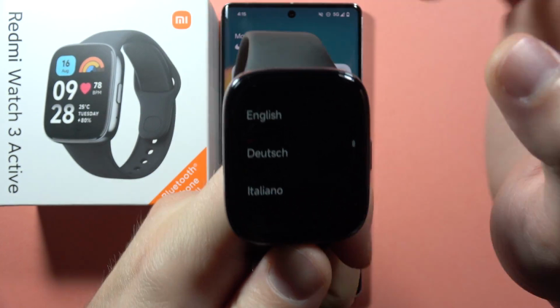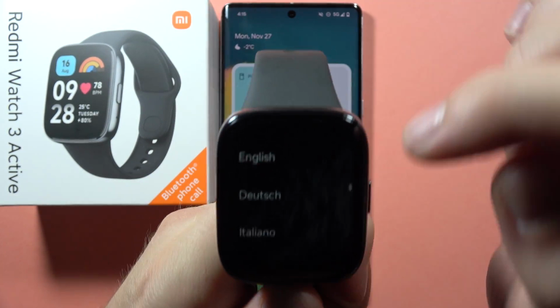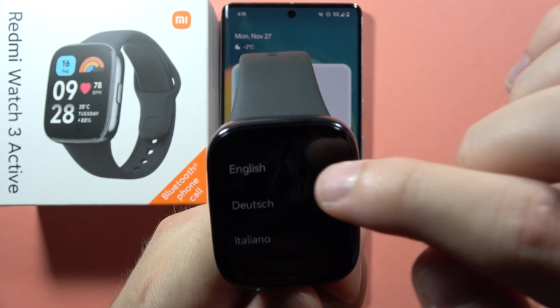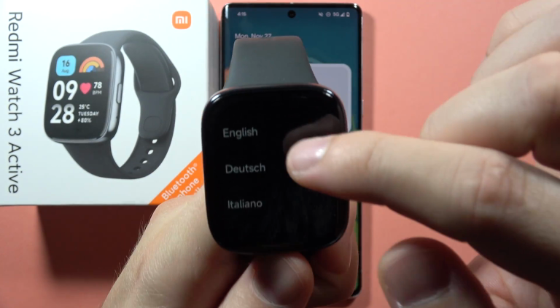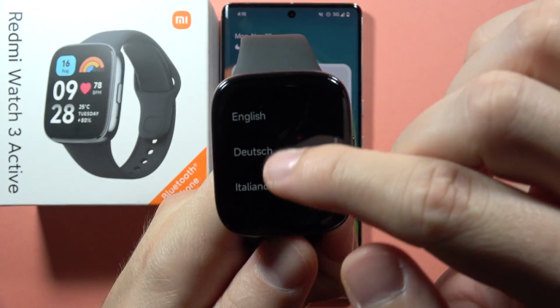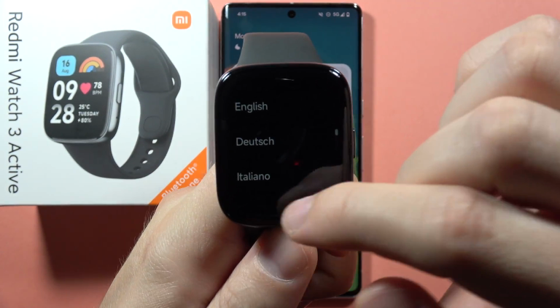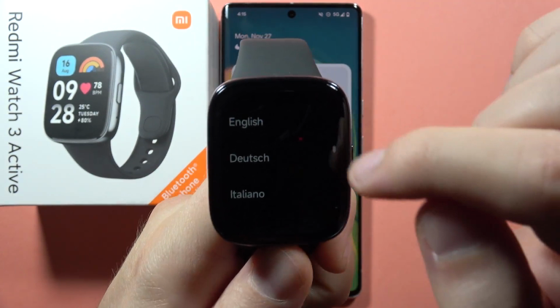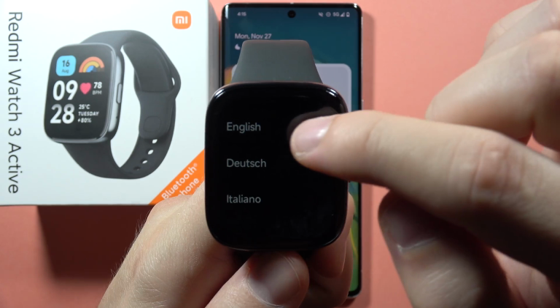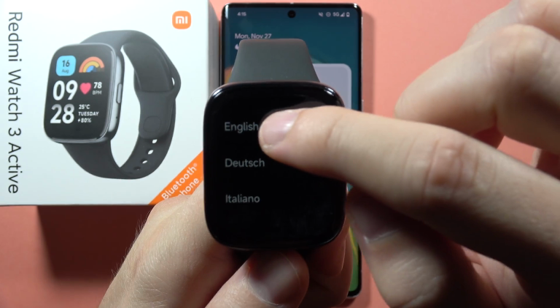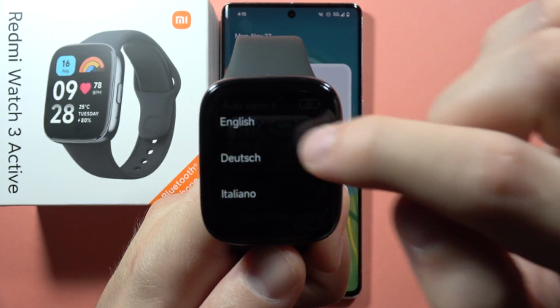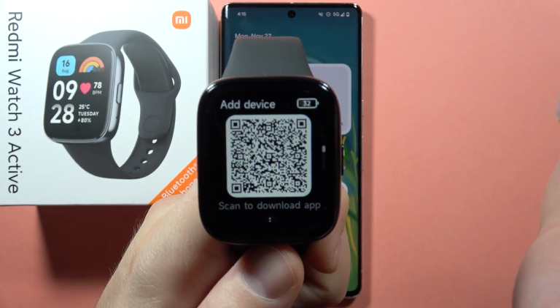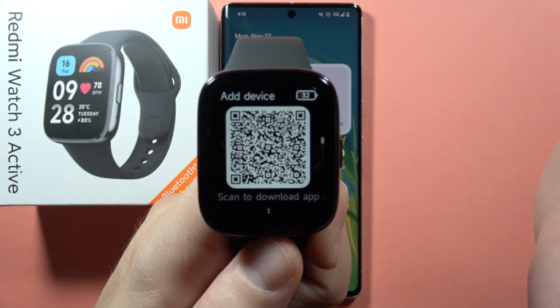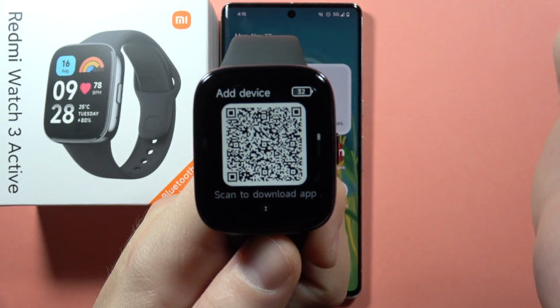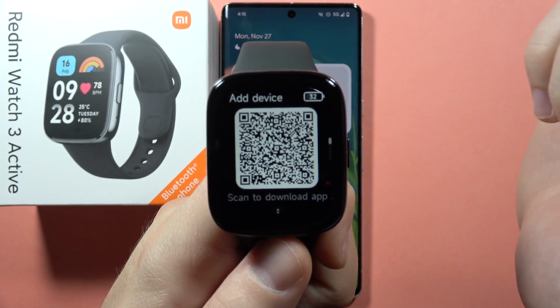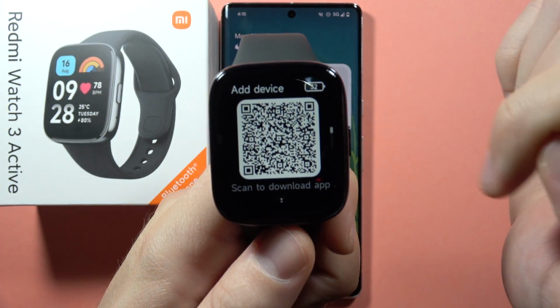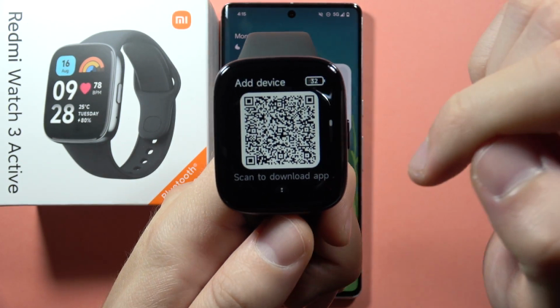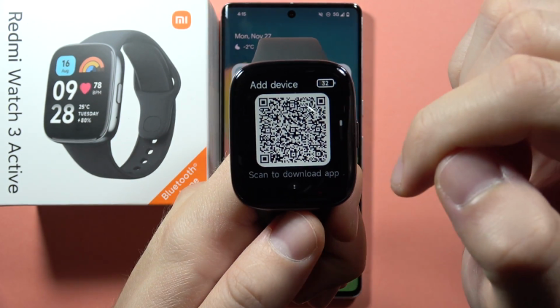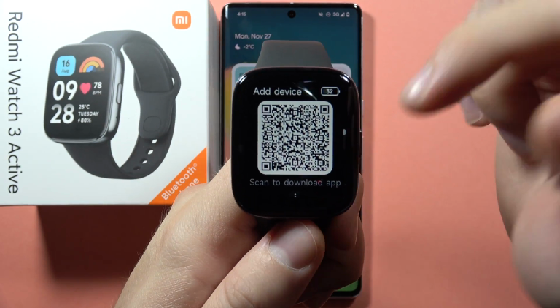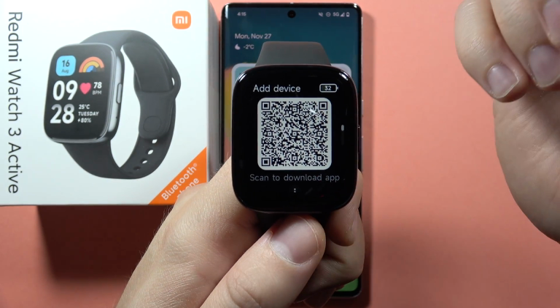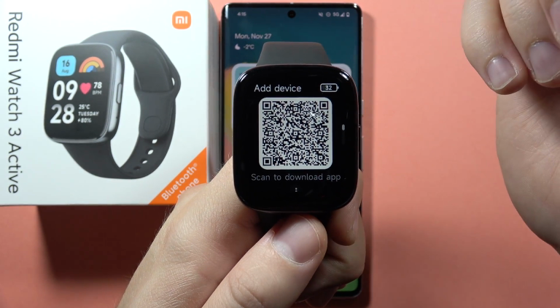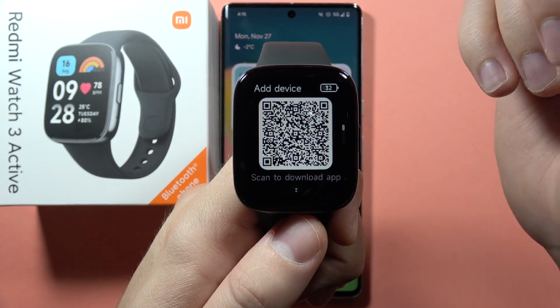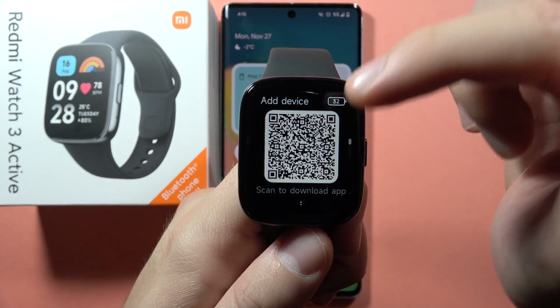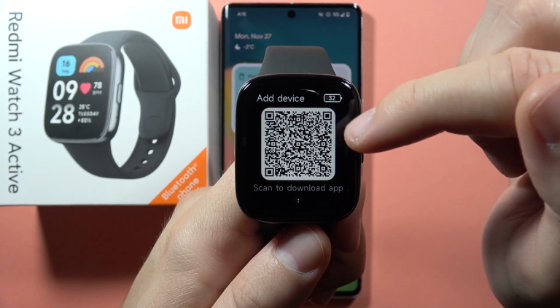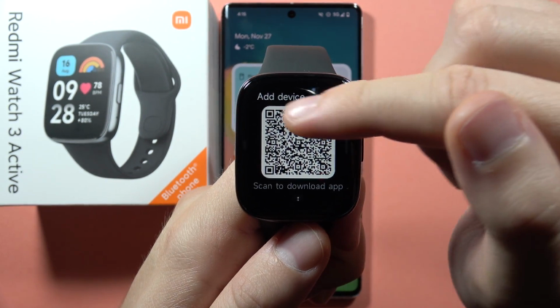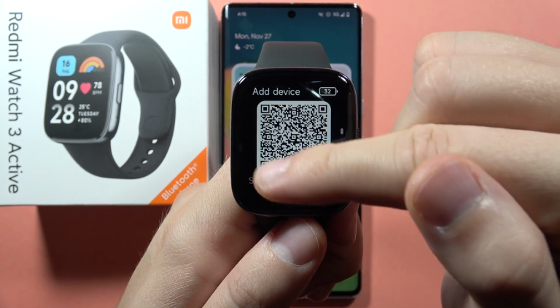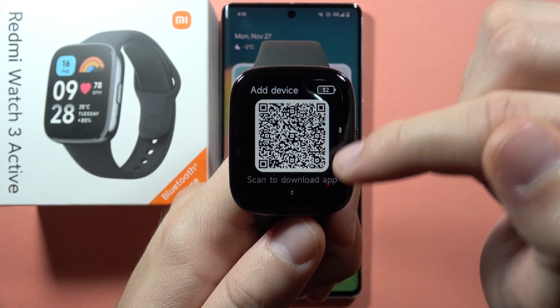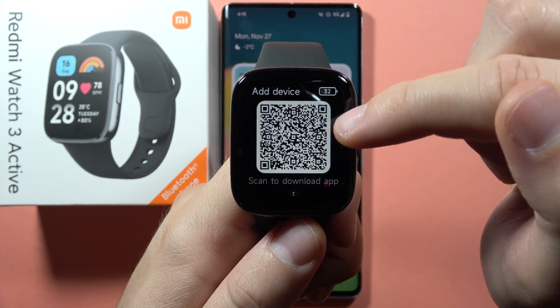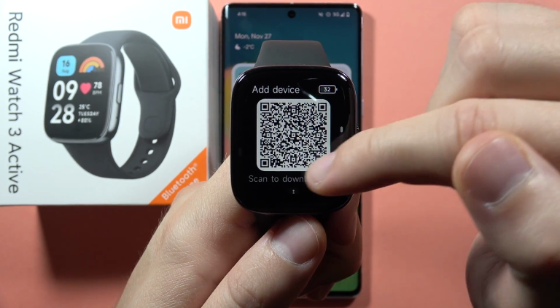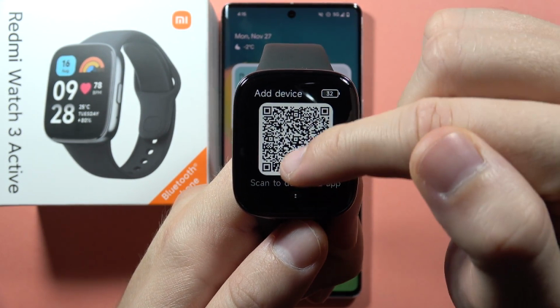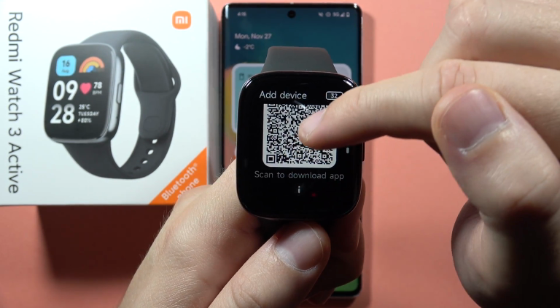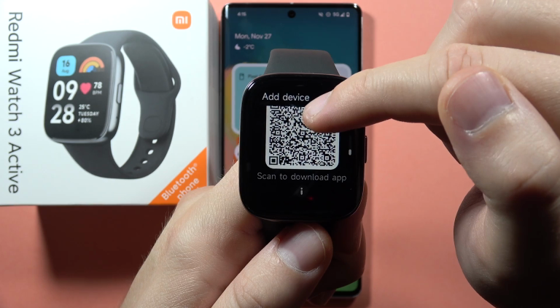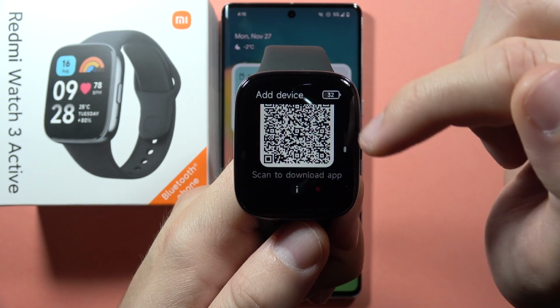Next, you have to select the language. In my case, it will be English. And from here, we have to basically scan this QR code to download the application.